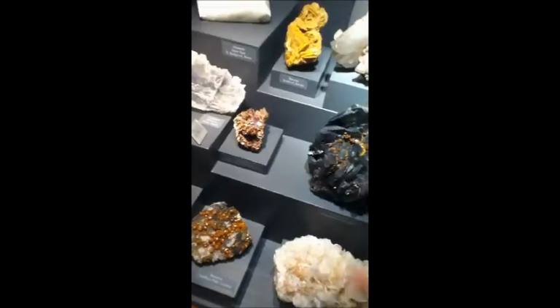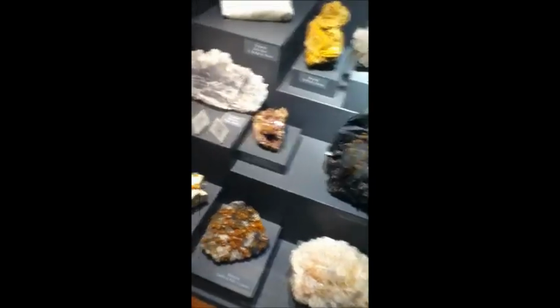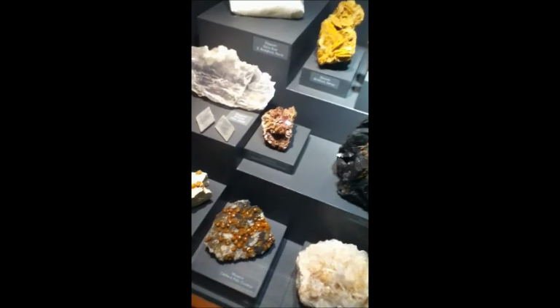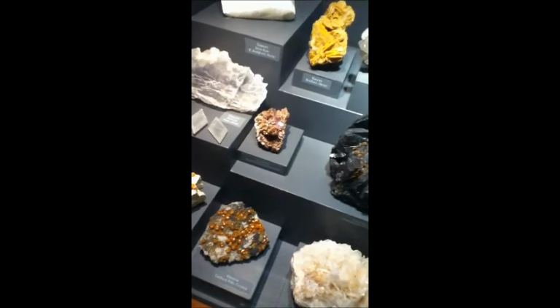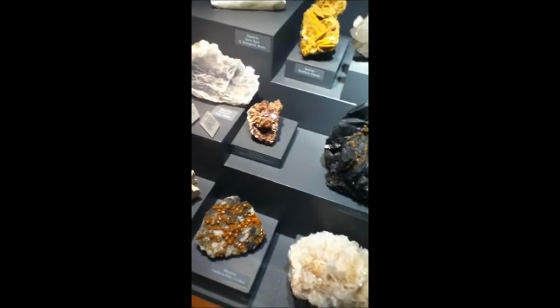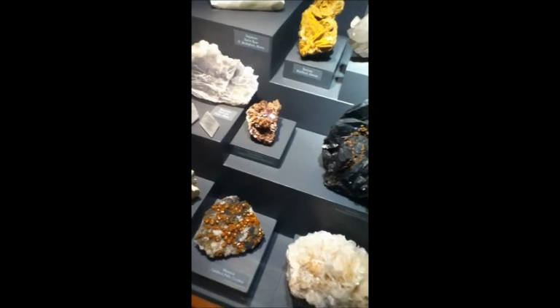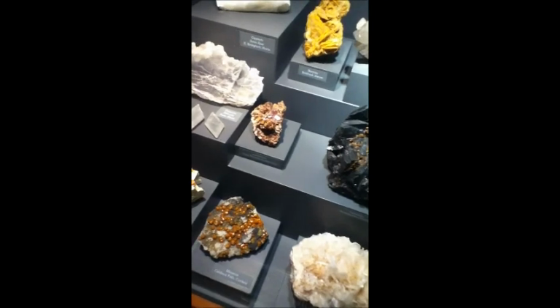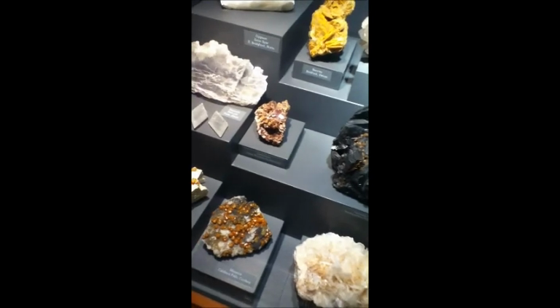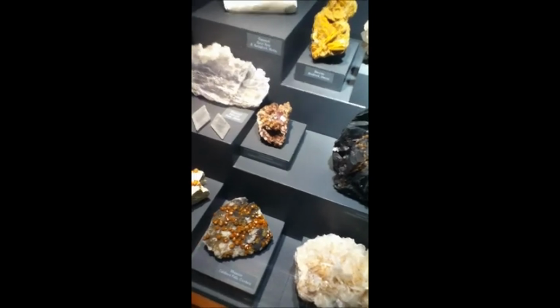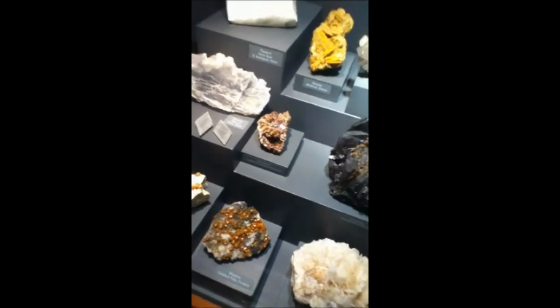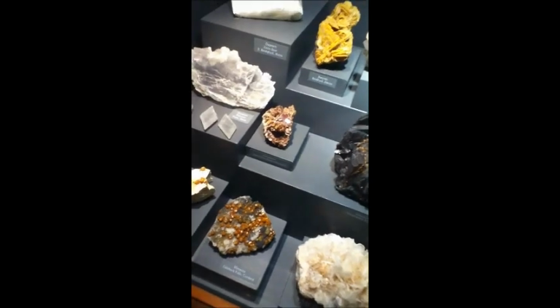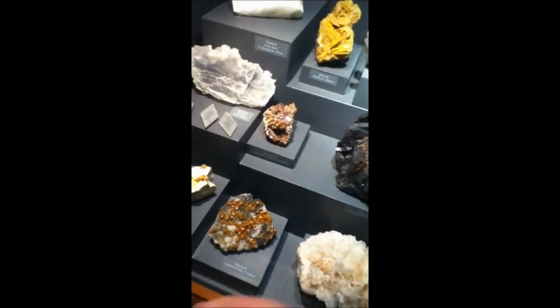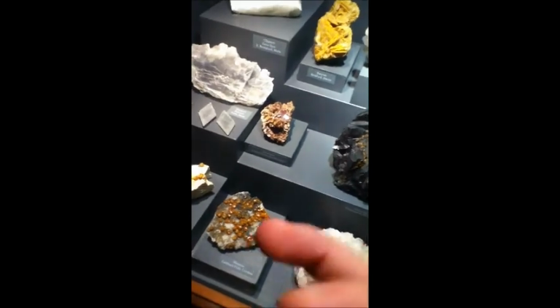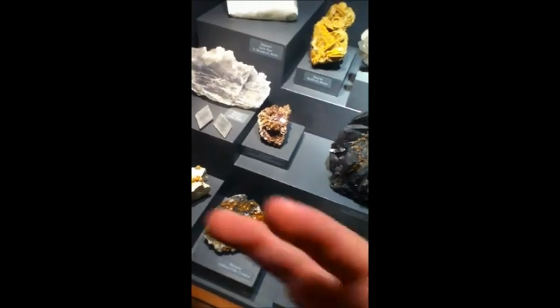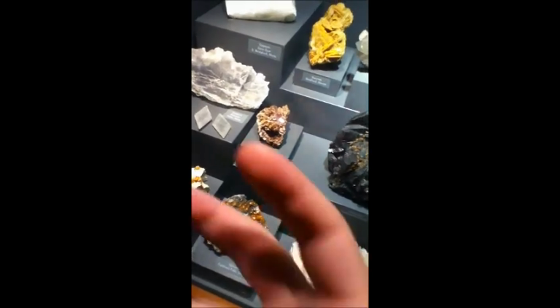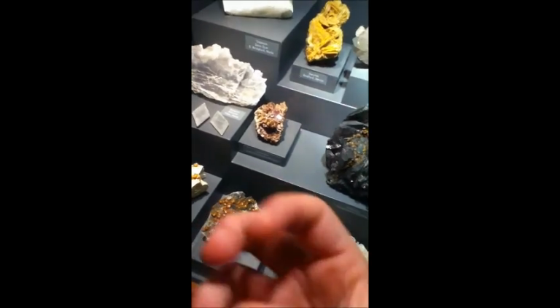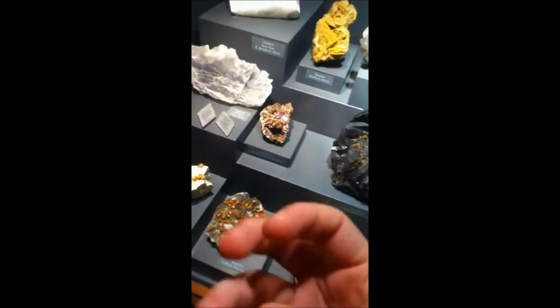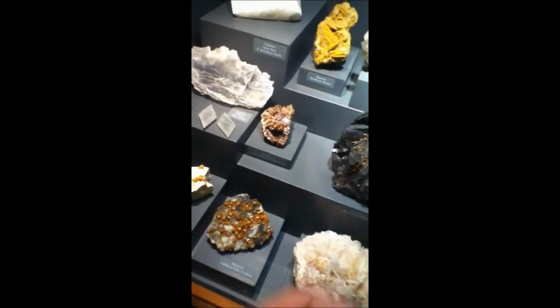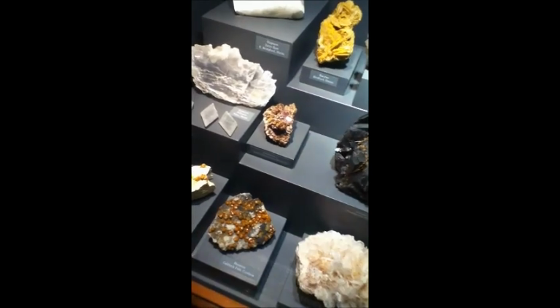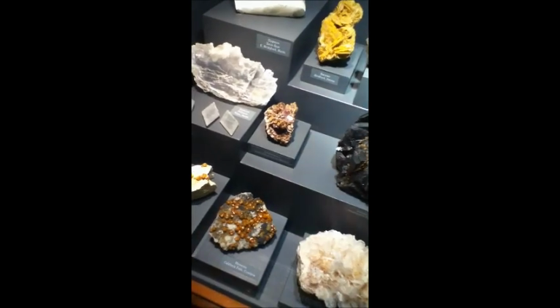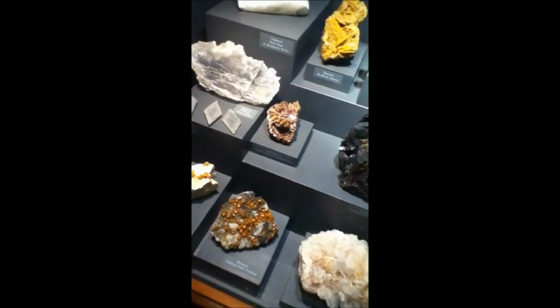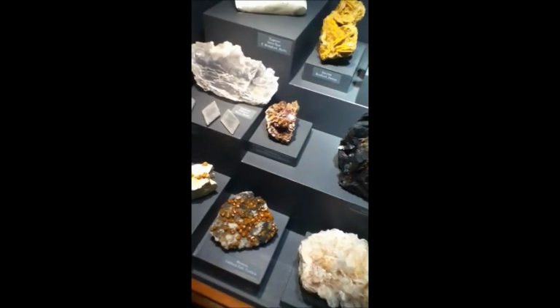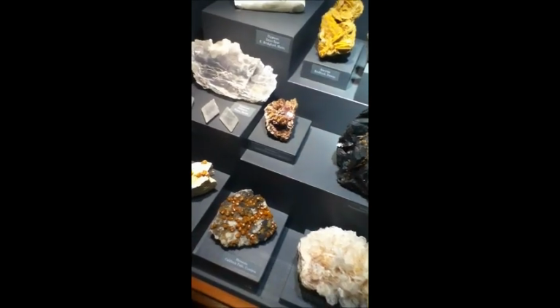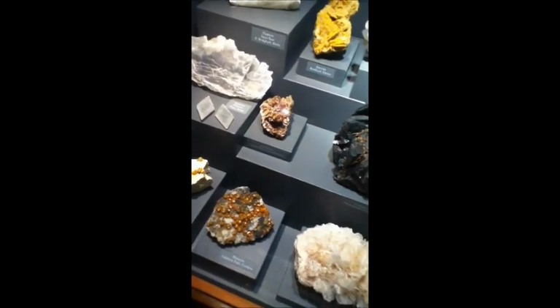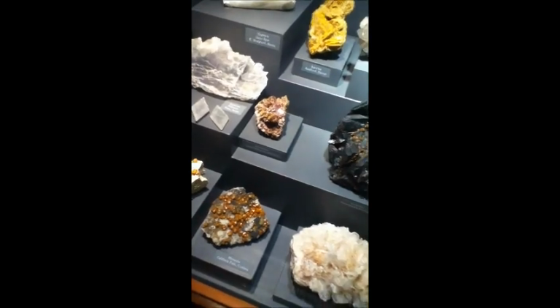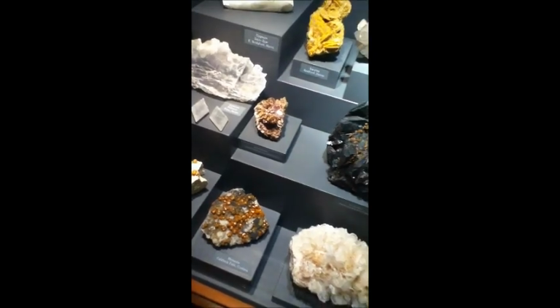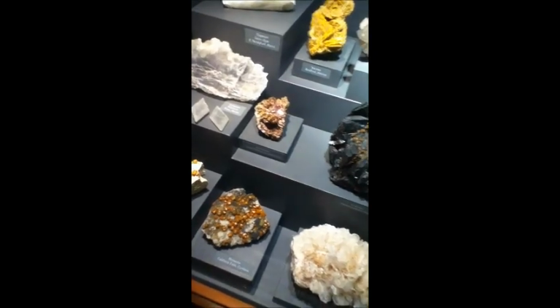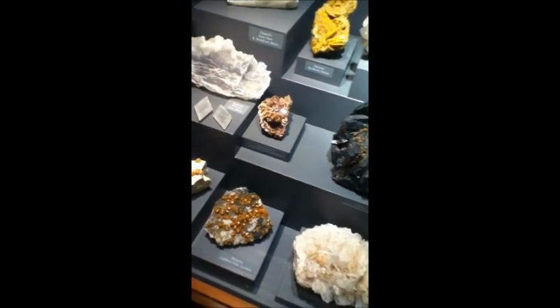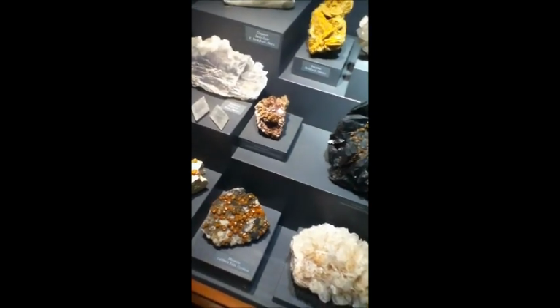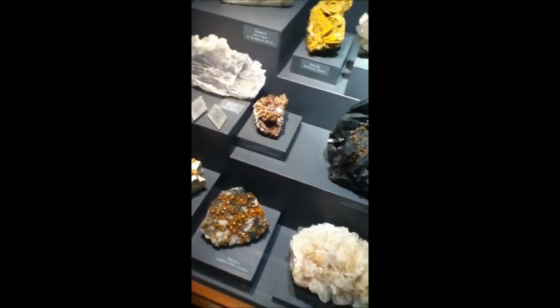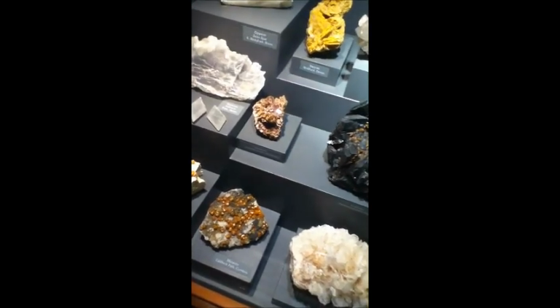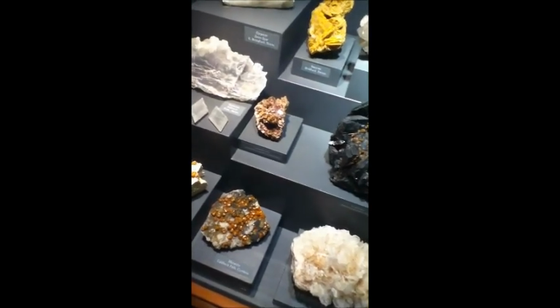Vanadinite there. That's when Jean-Claude Van Damme is squashed together and he forms that particular mineral.